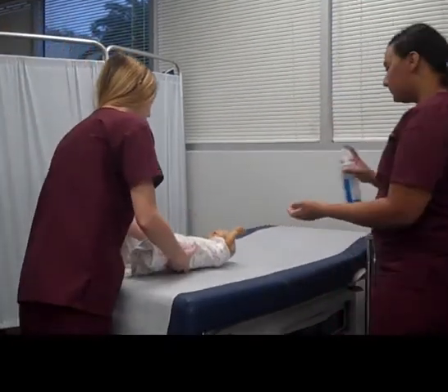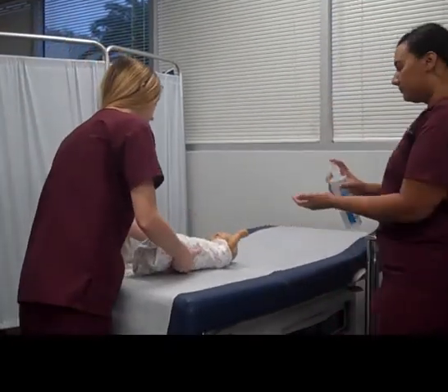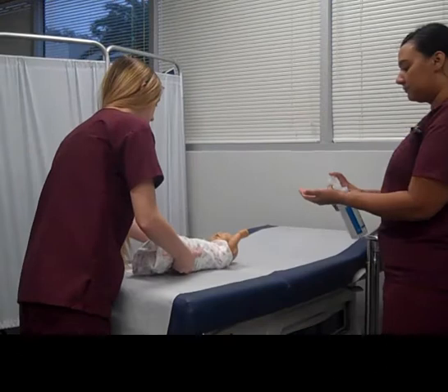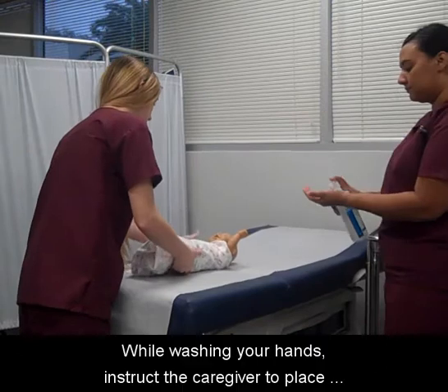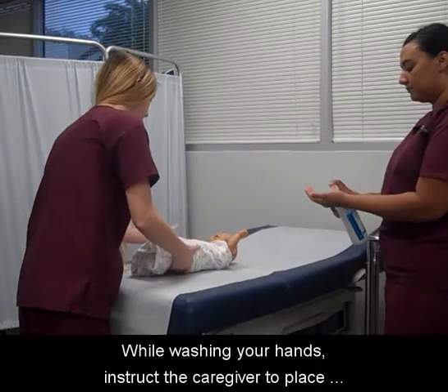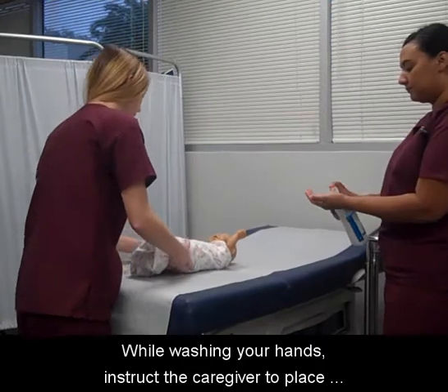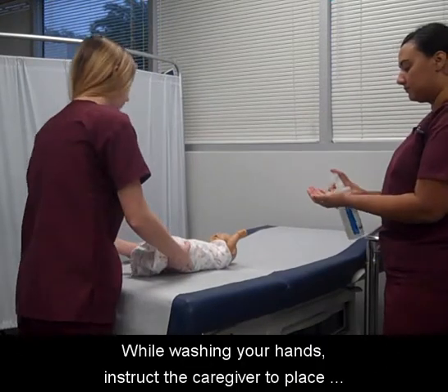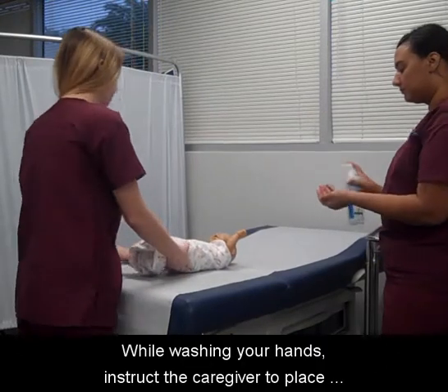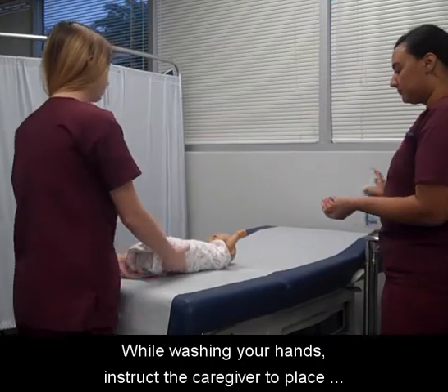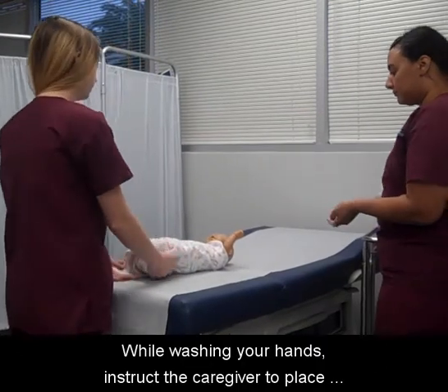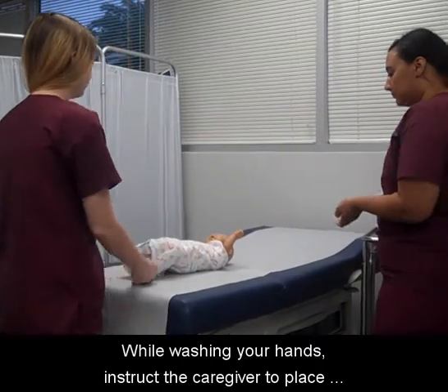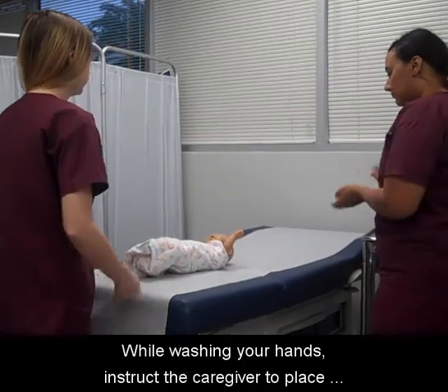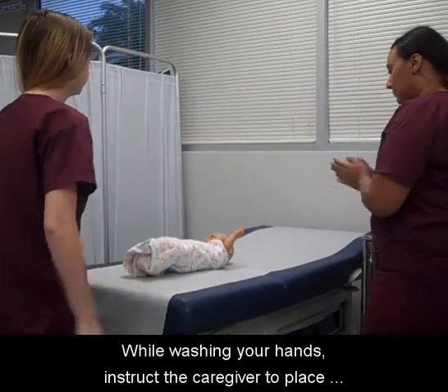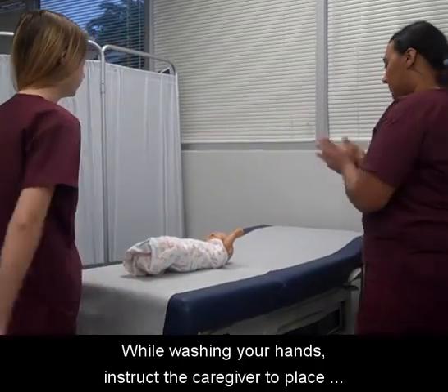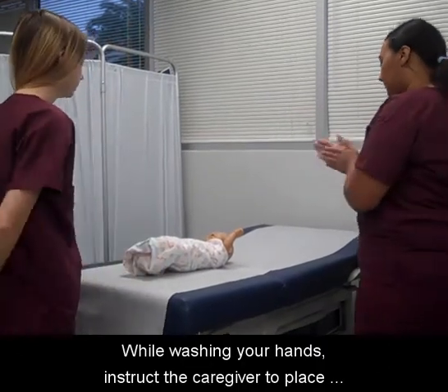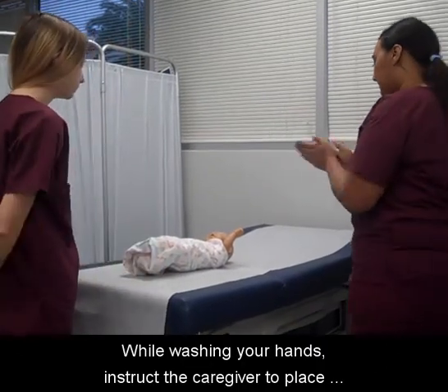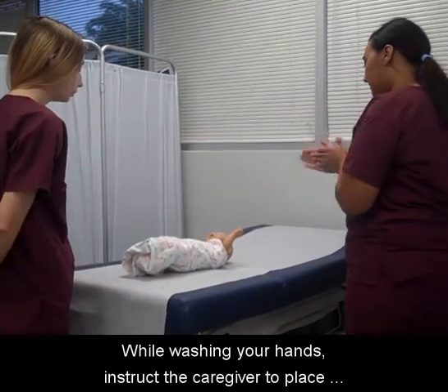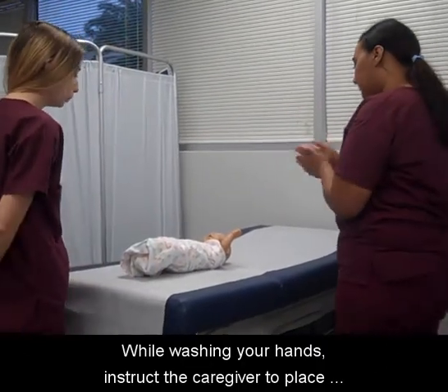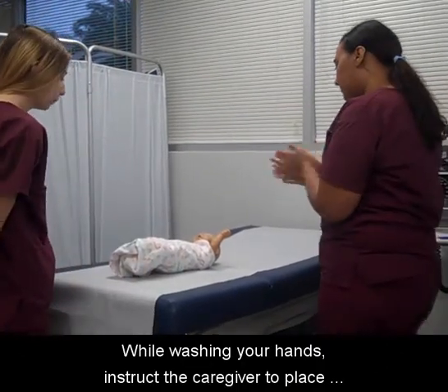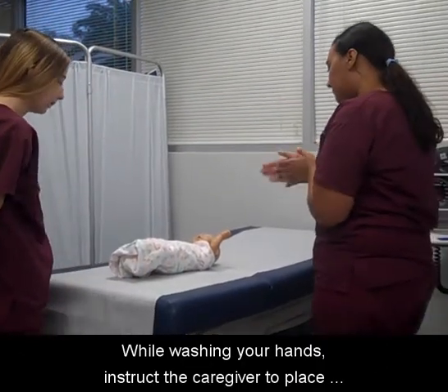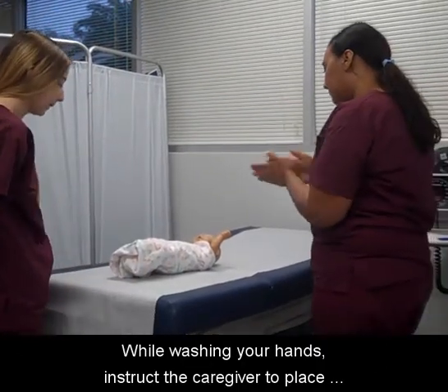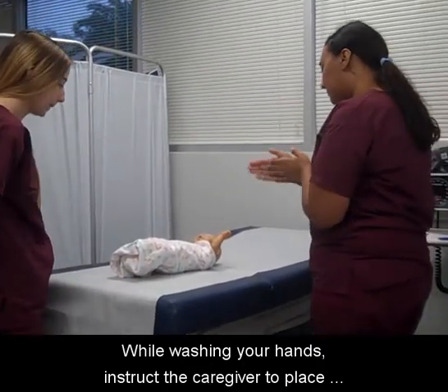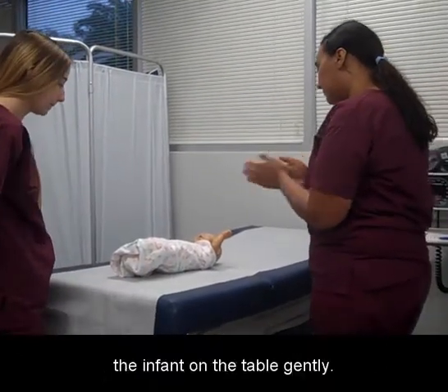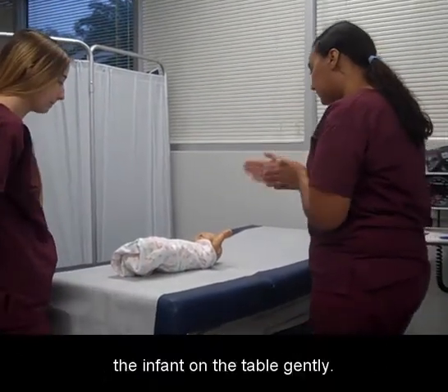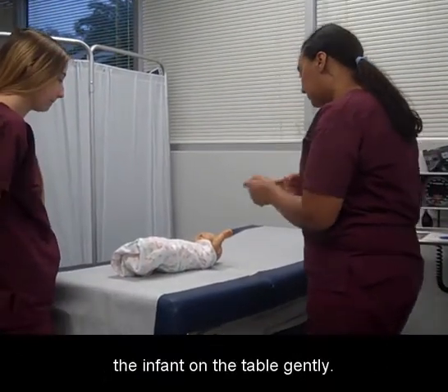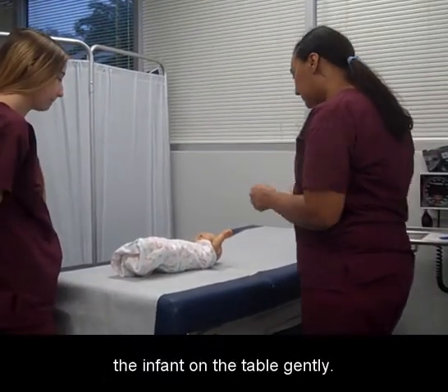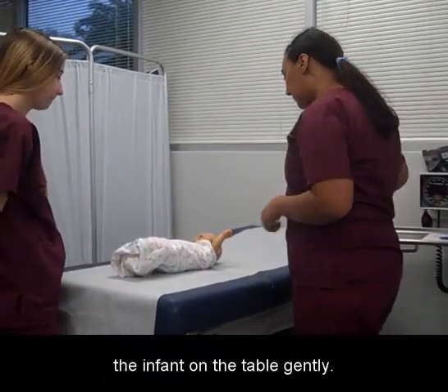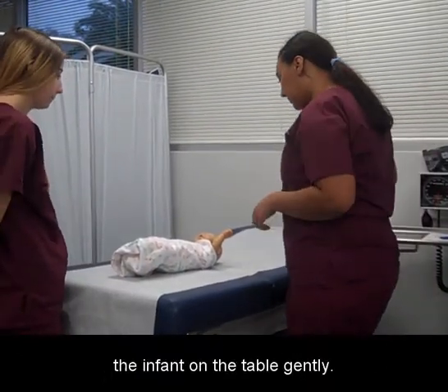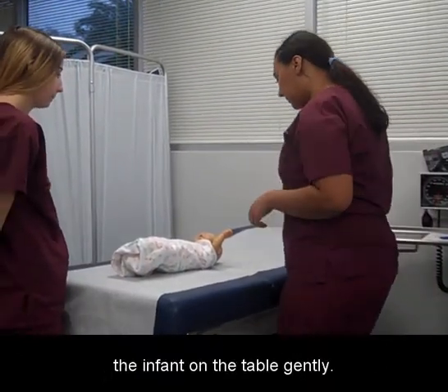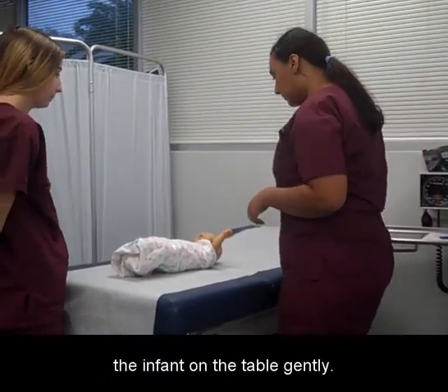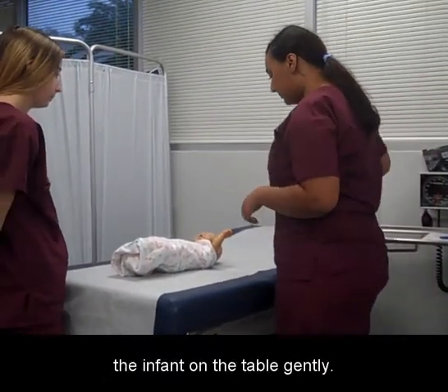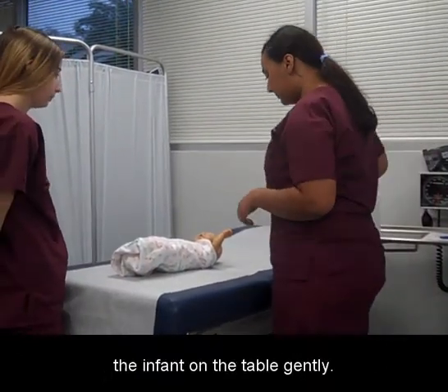While washing your hands, instruct the caregiver to place the infant on the table gently.